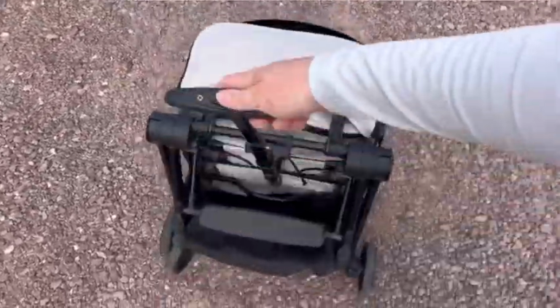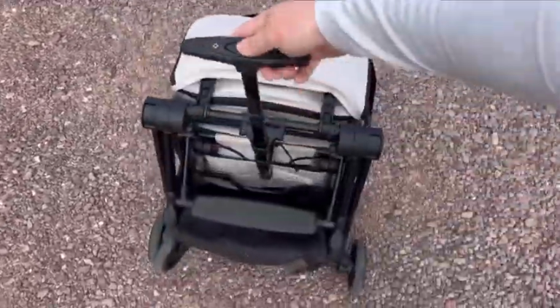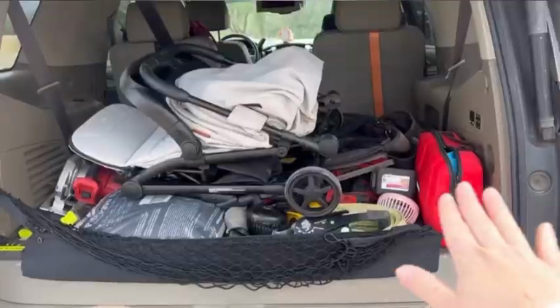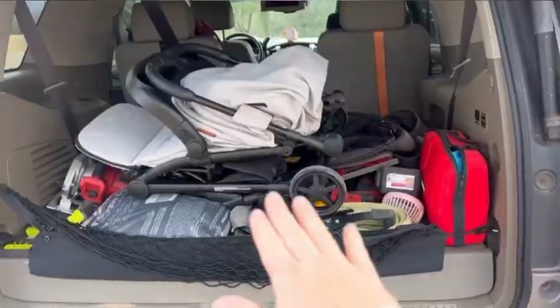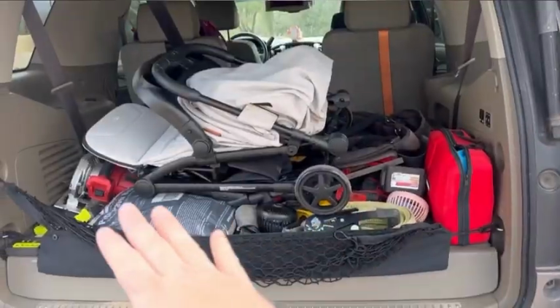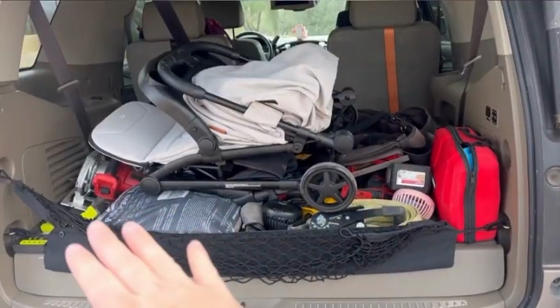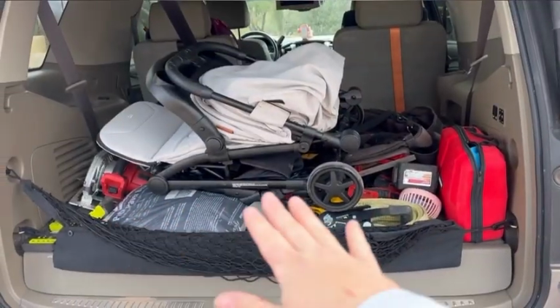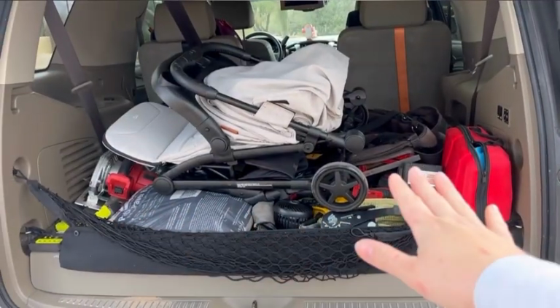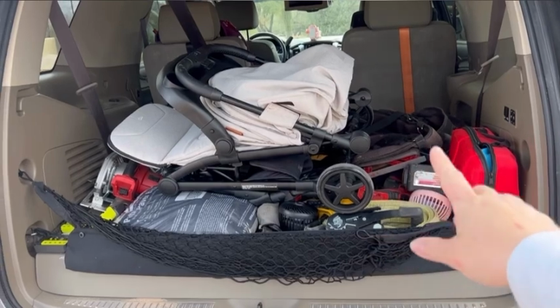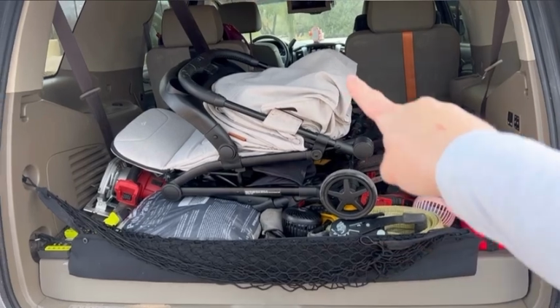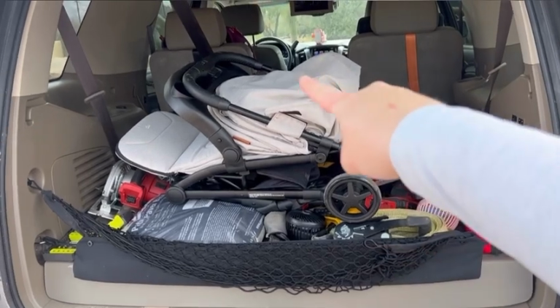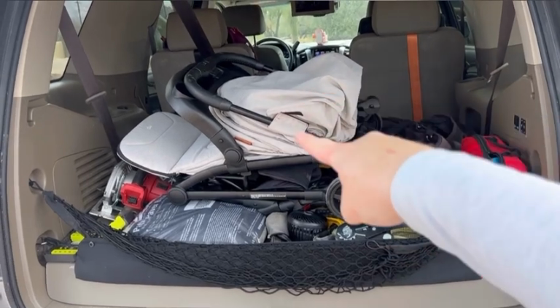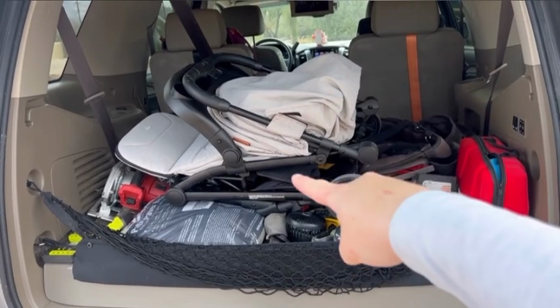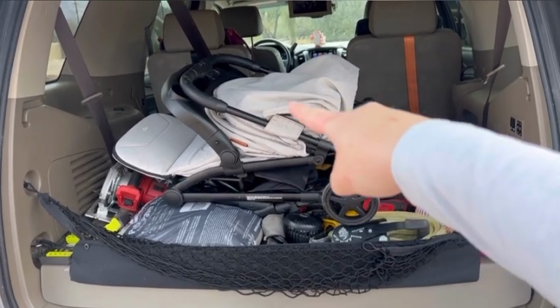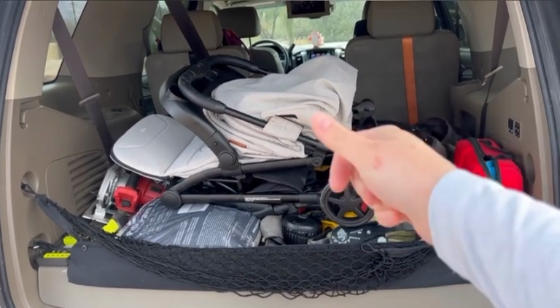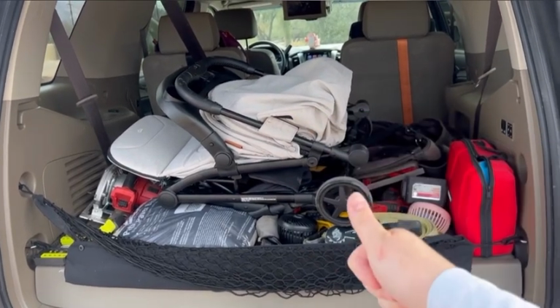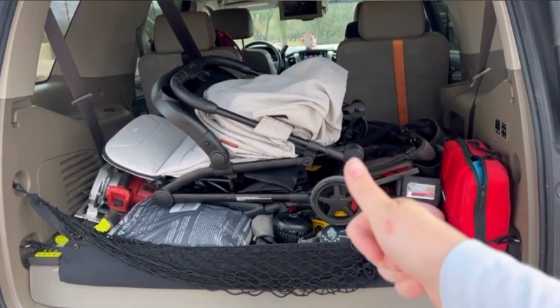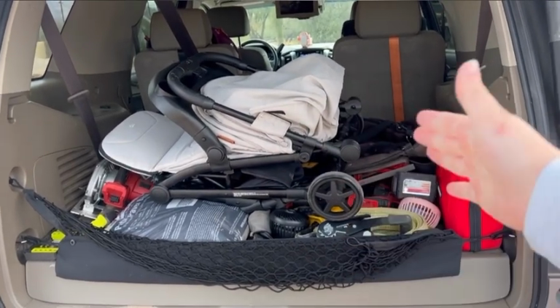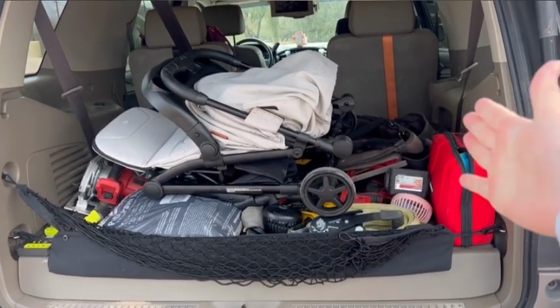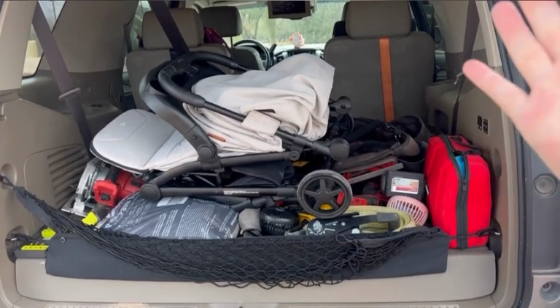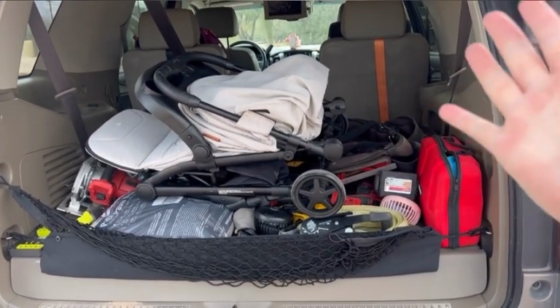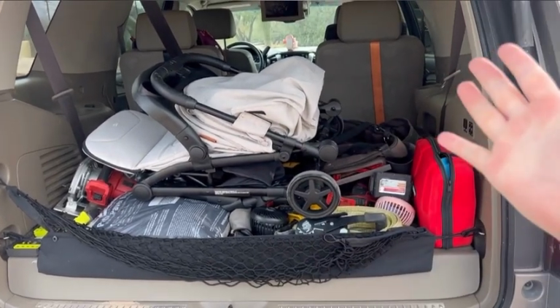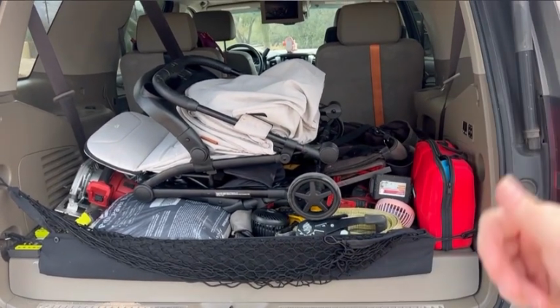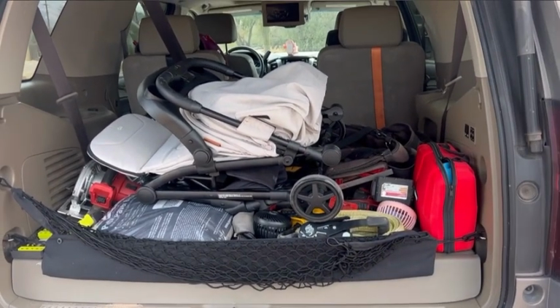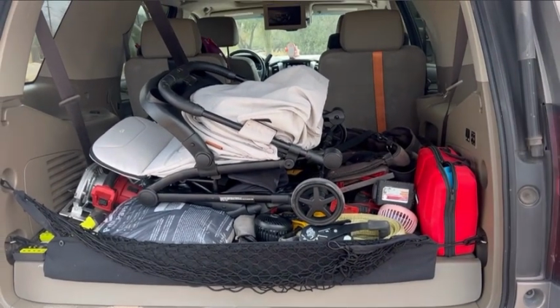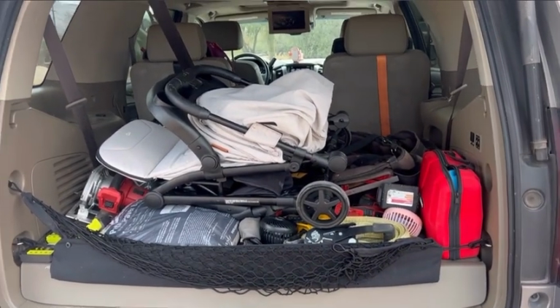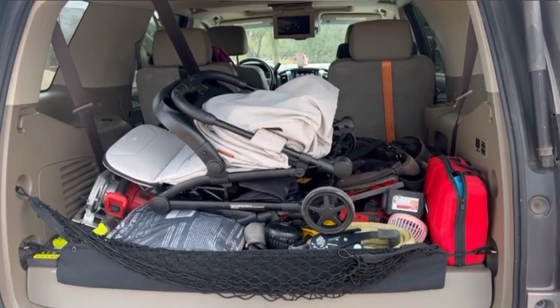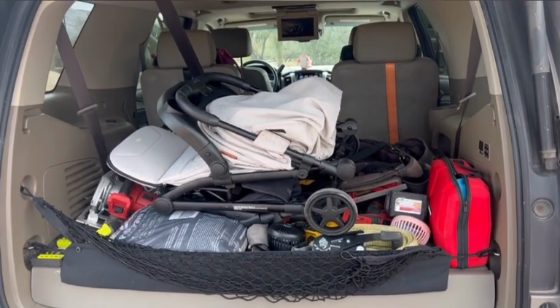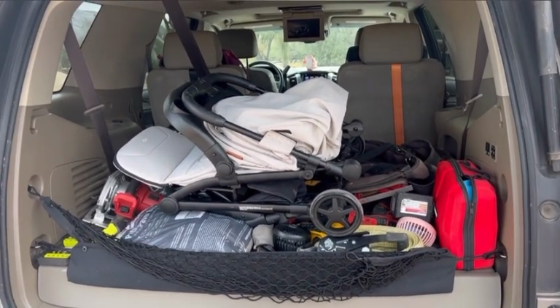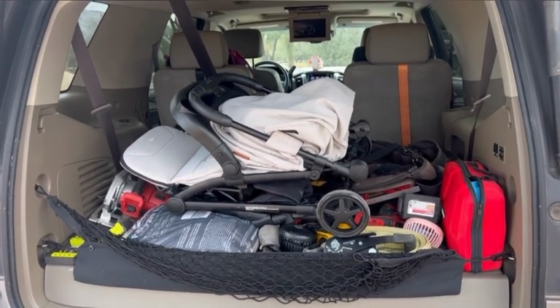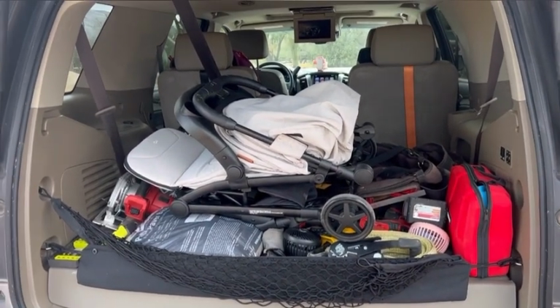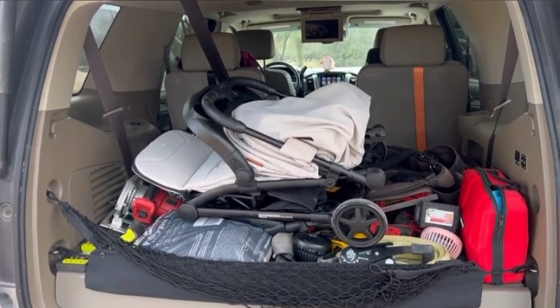I want to show it to you in my car — please excuse the mess, we're building, it's a mess — but it fits in my Tahoe even with the third row up.